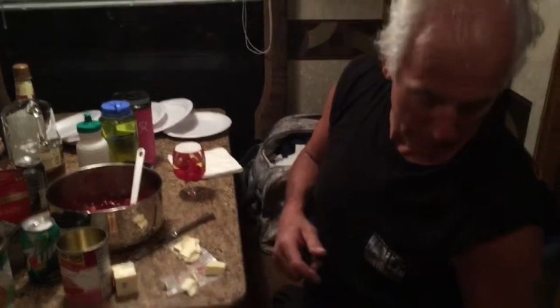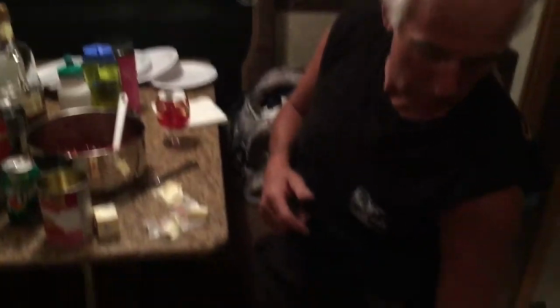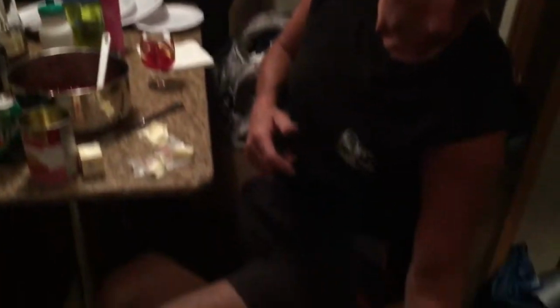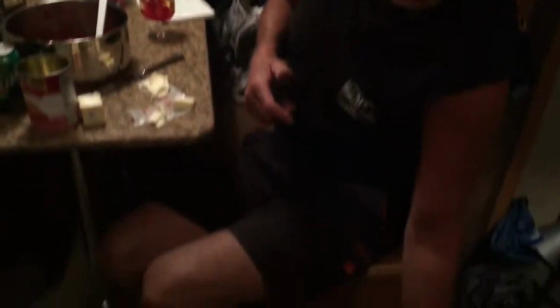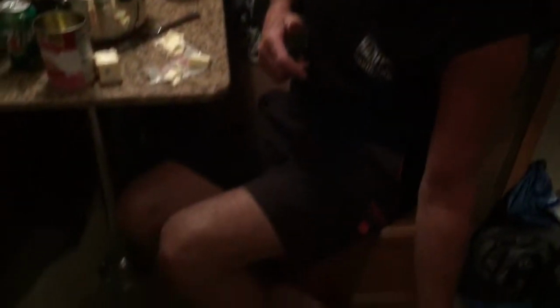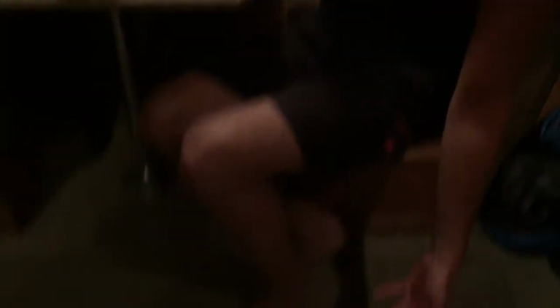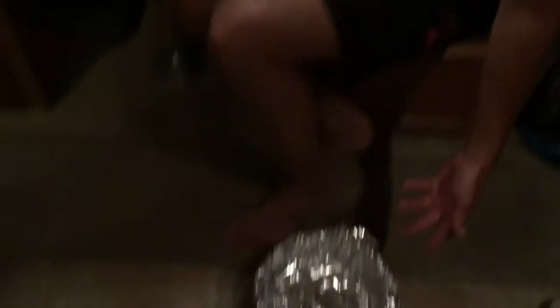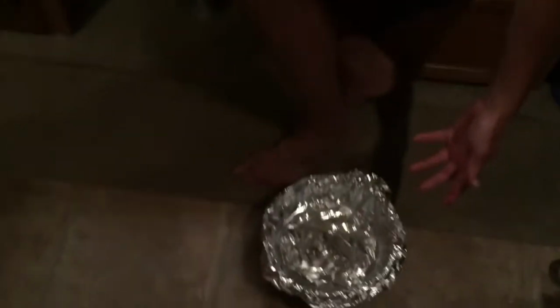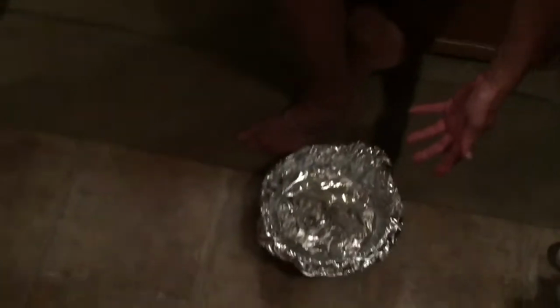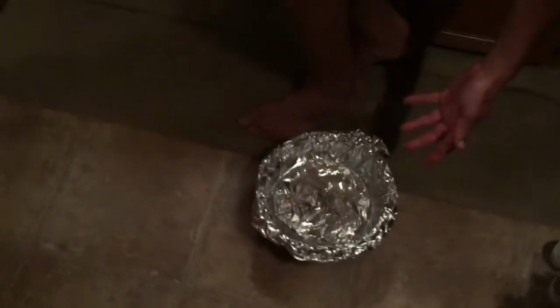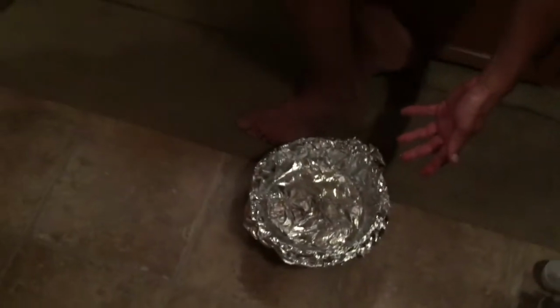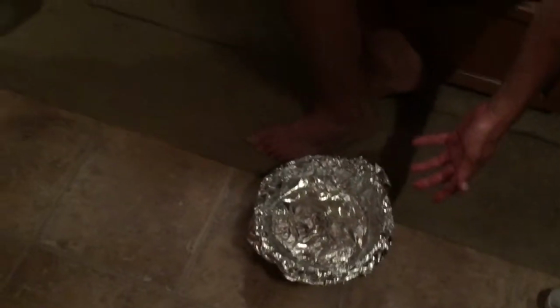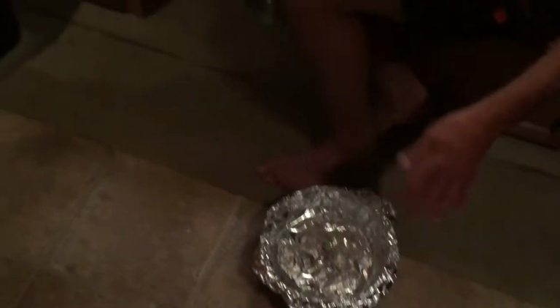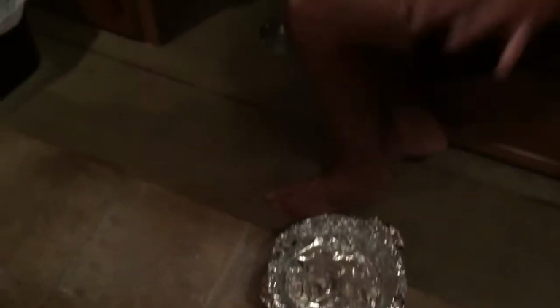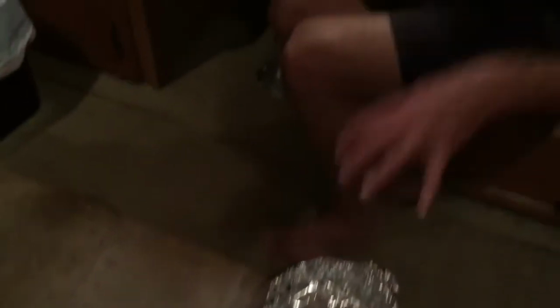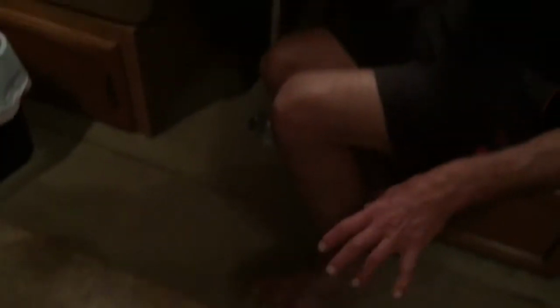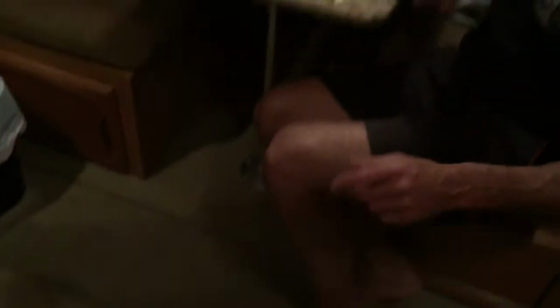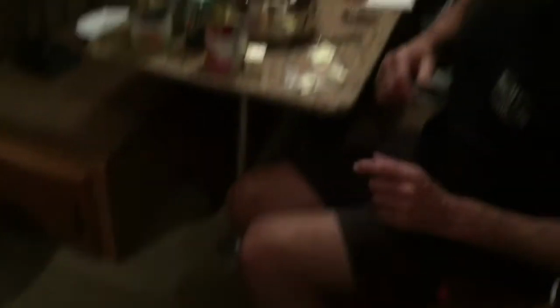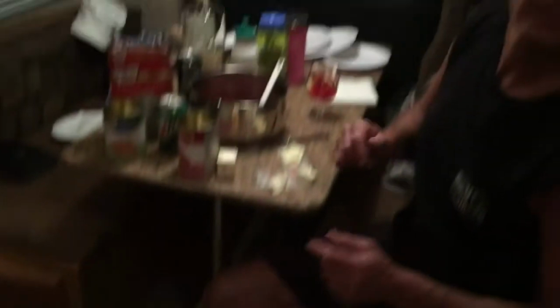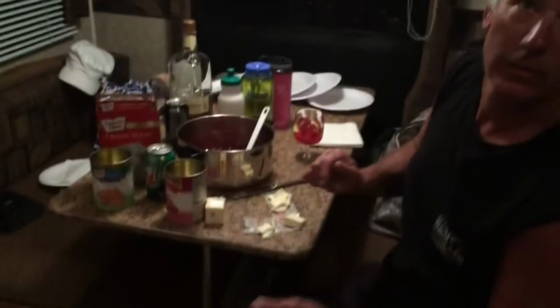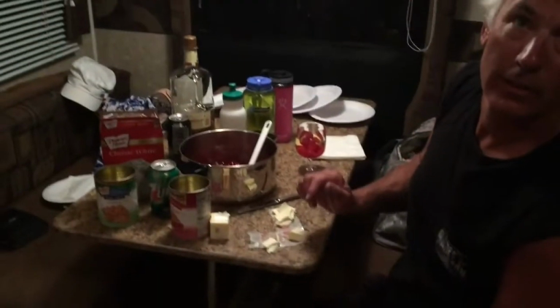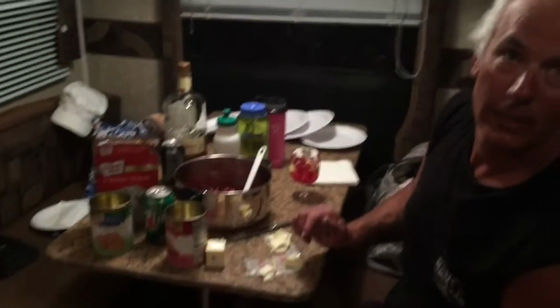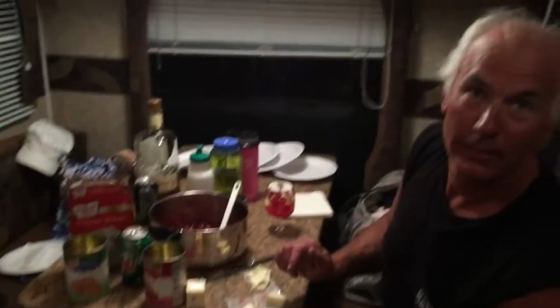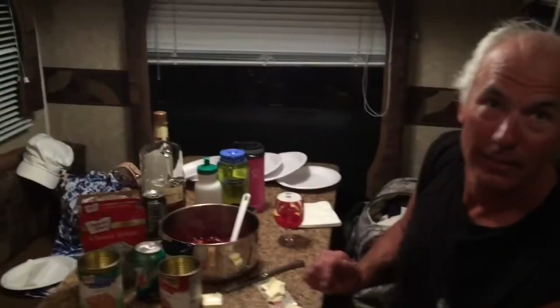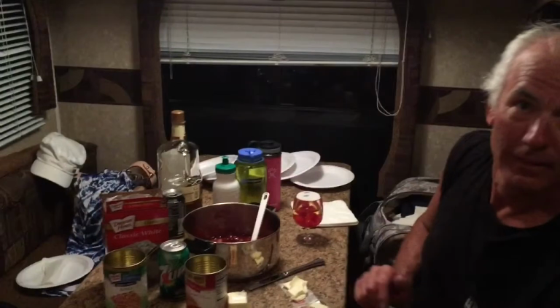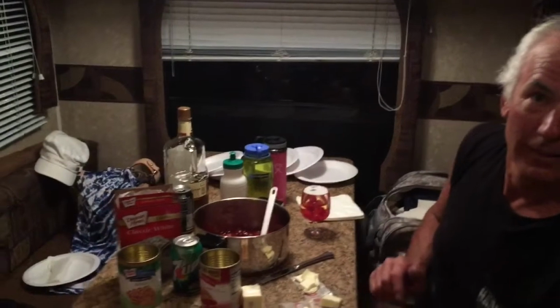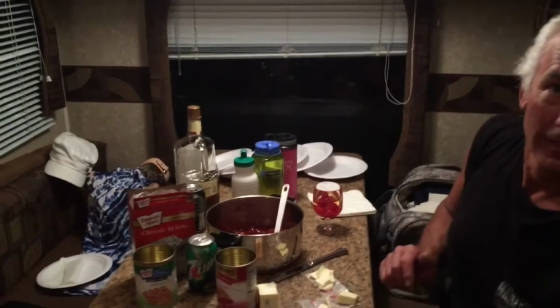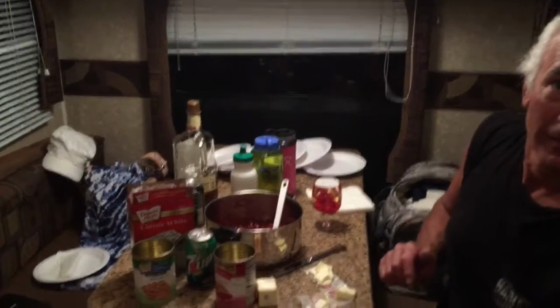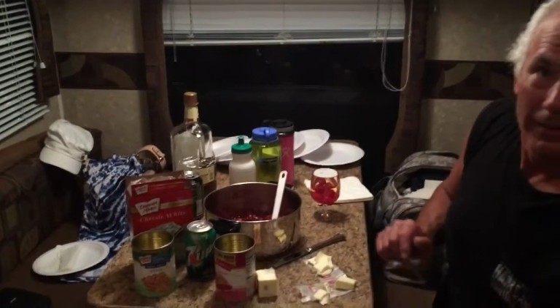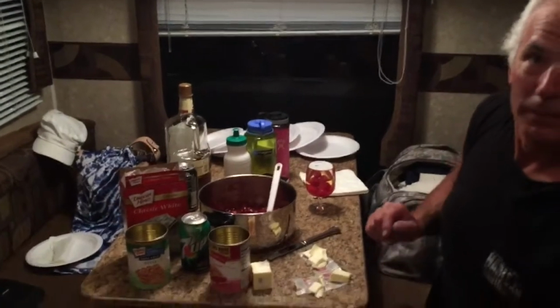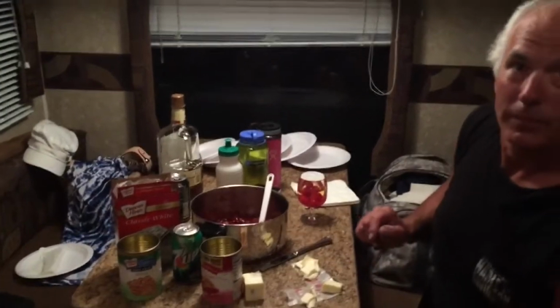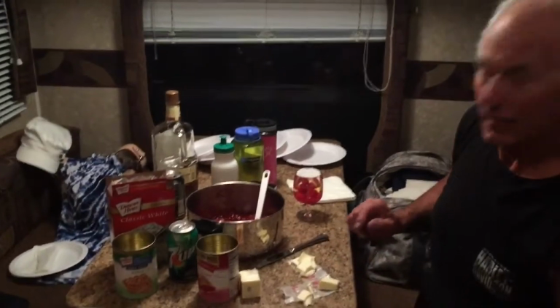So I put charcoal underneath — about six charcoals underneath. So you do it with charcoal top and bottom.